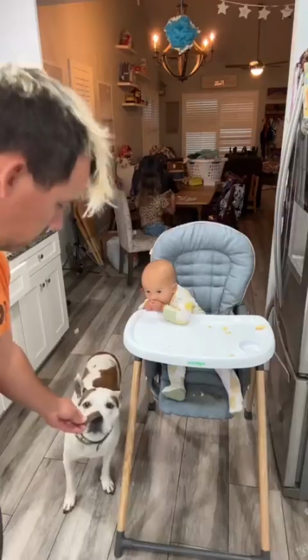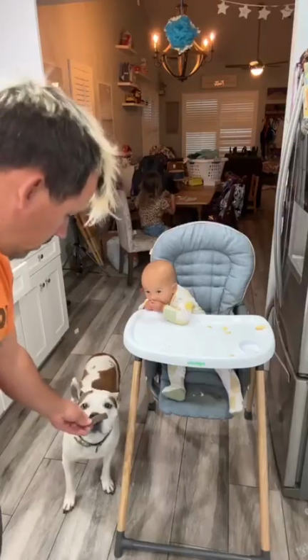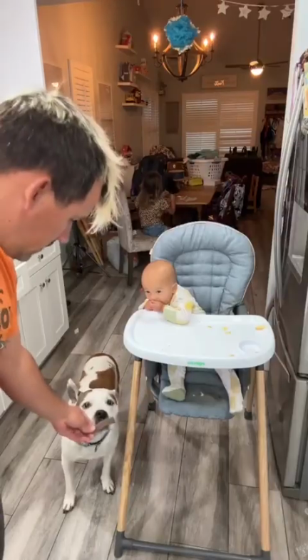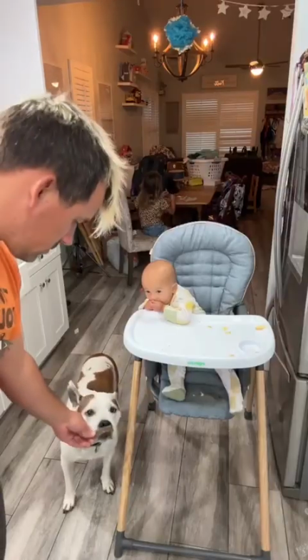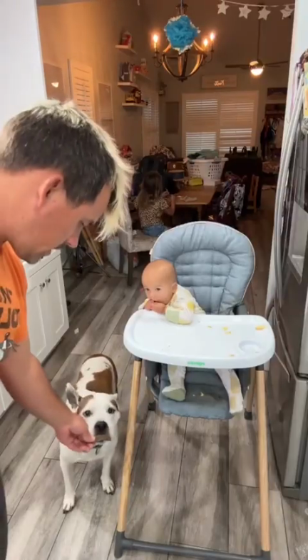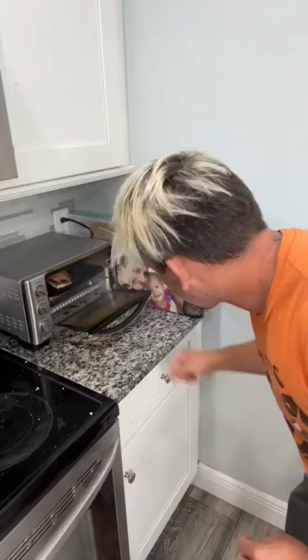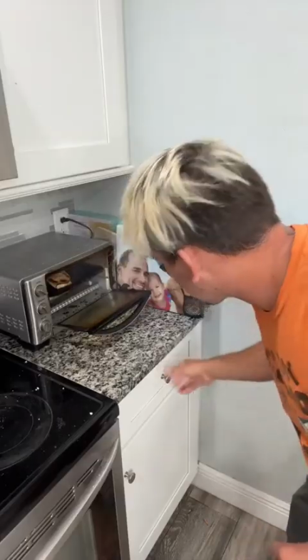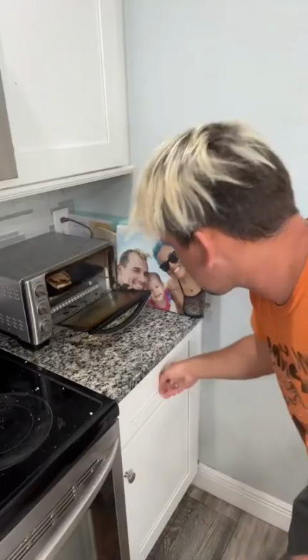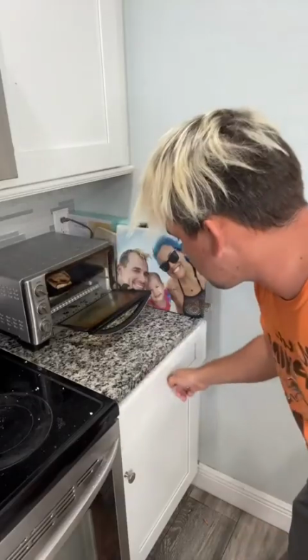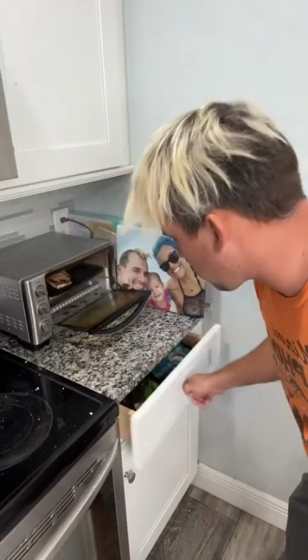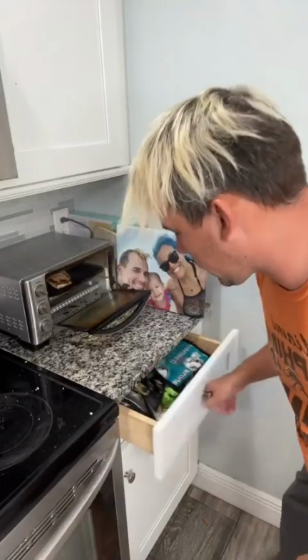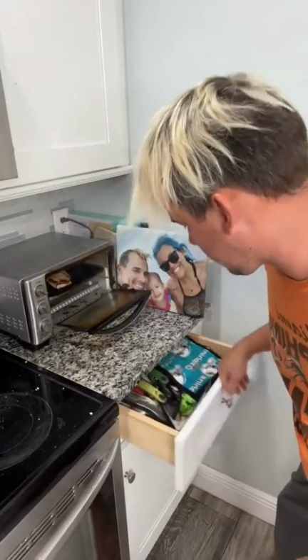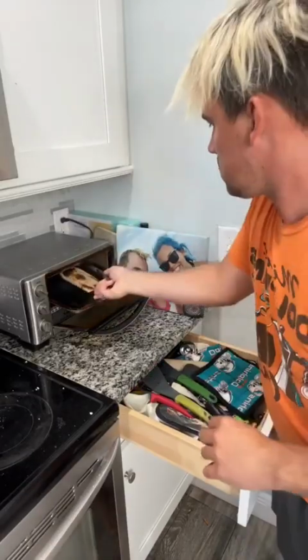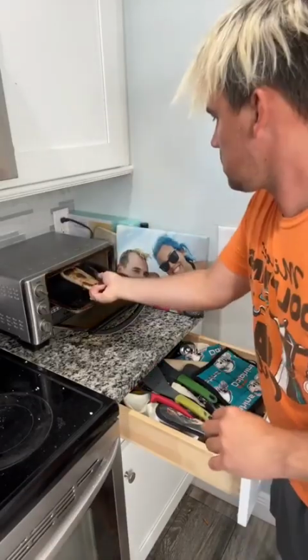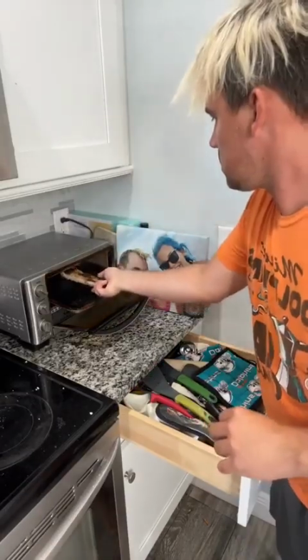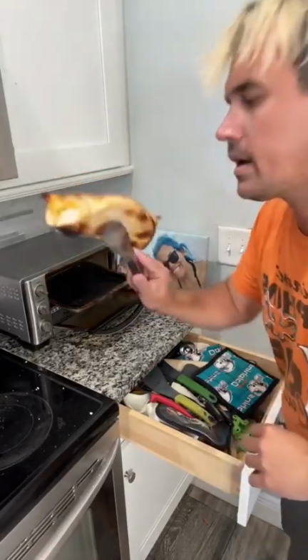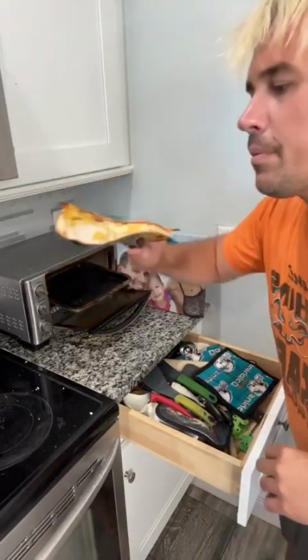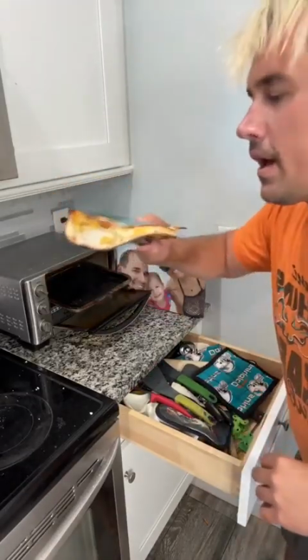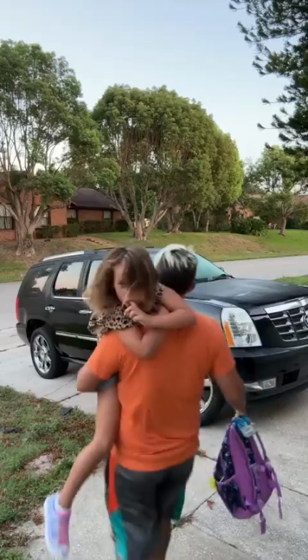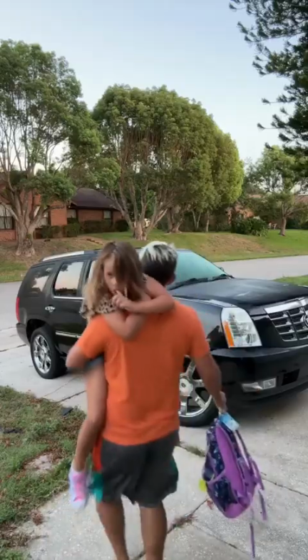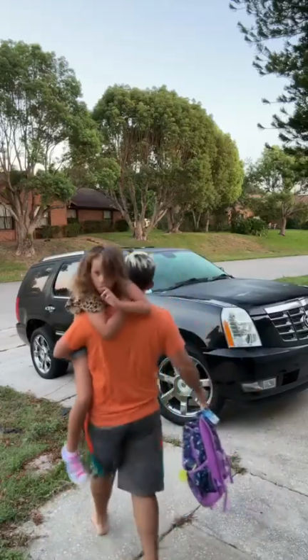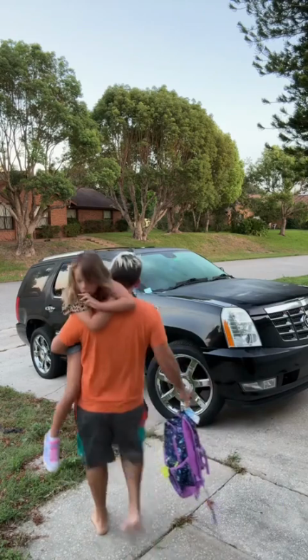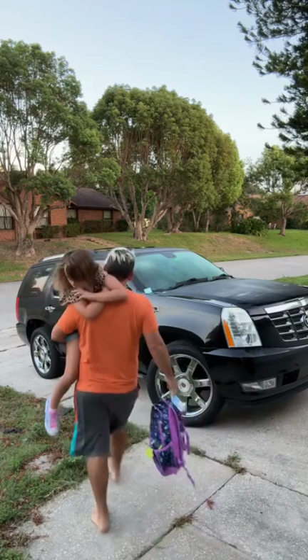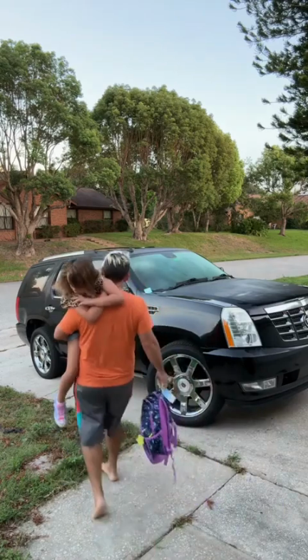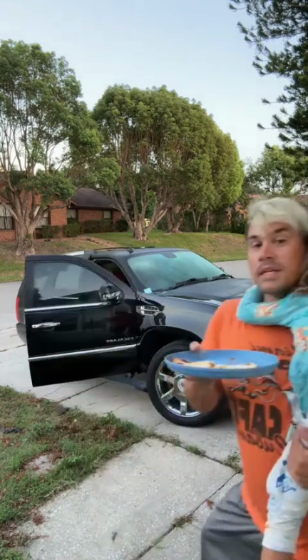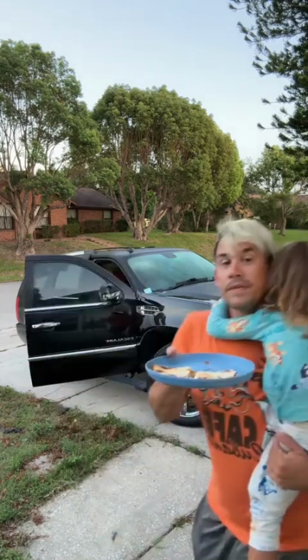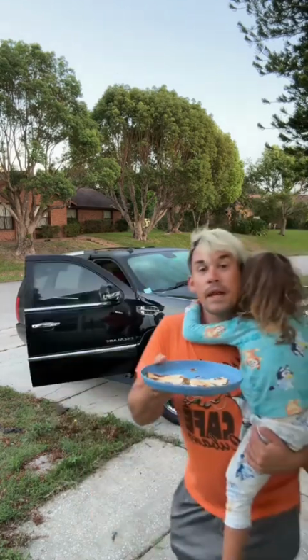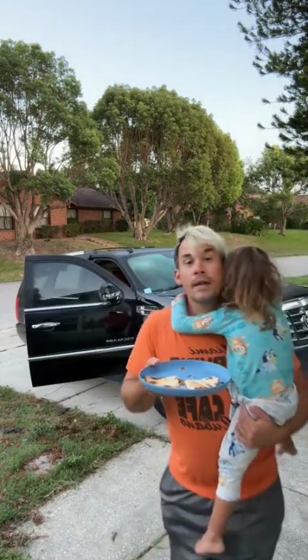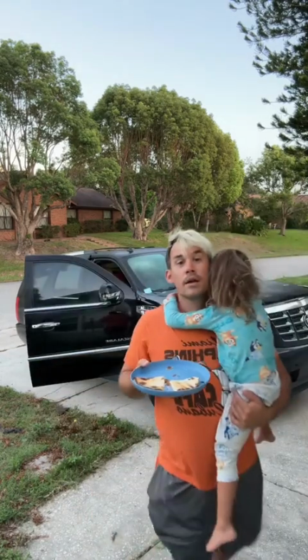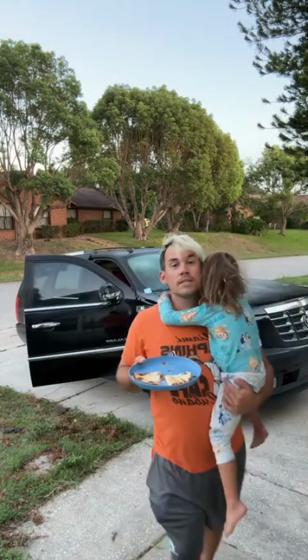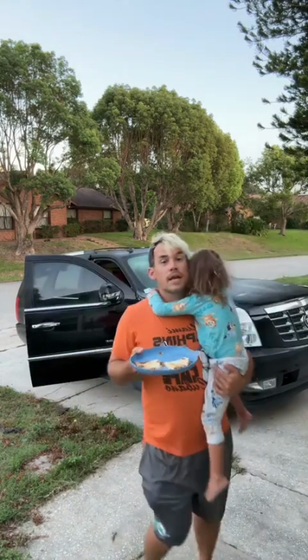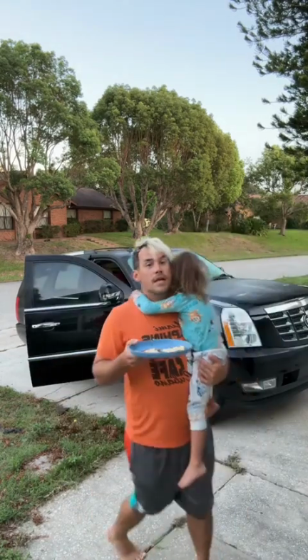Hugo gets a treat. This thing is like smoking — not bad. 6:59, let's get all these kids in.